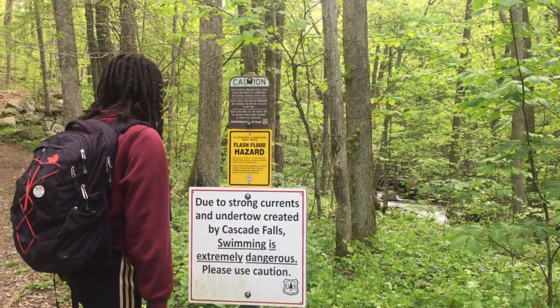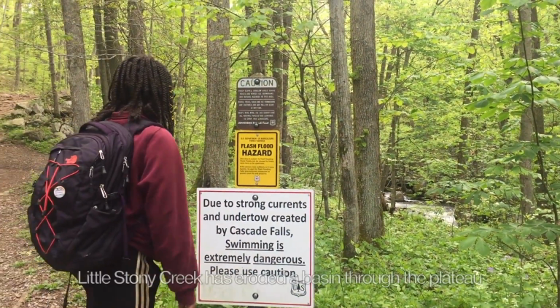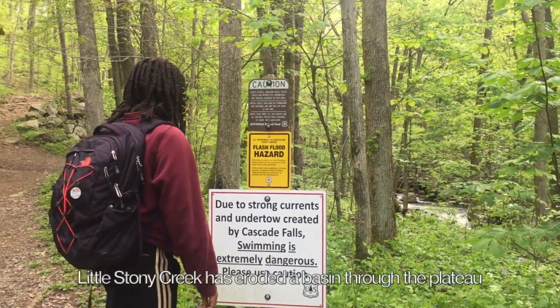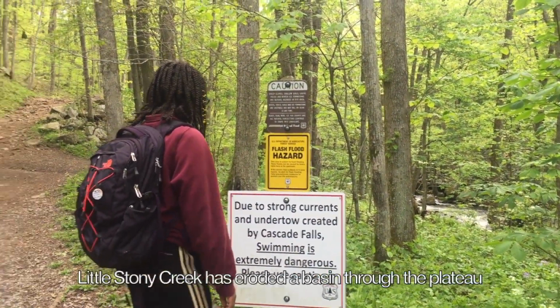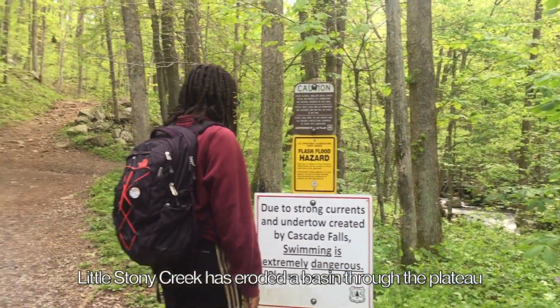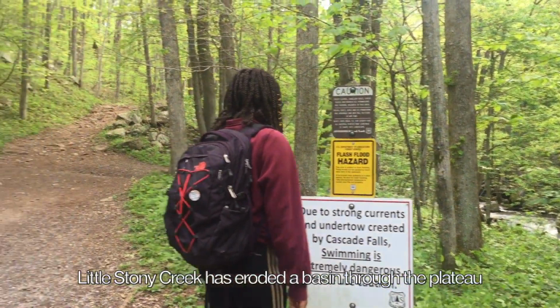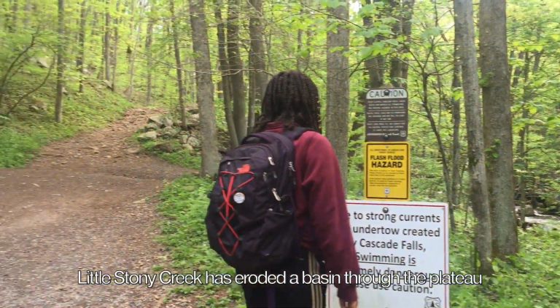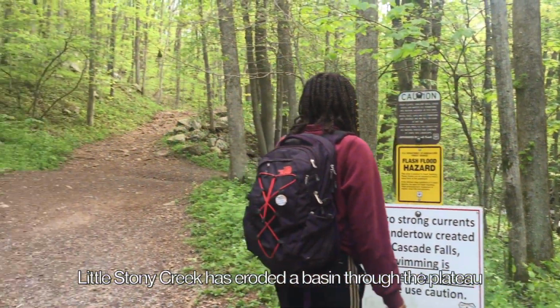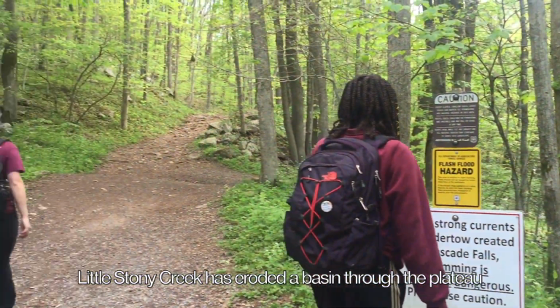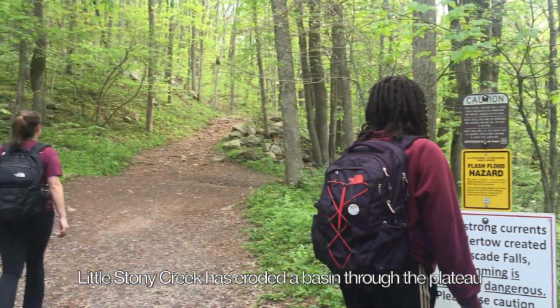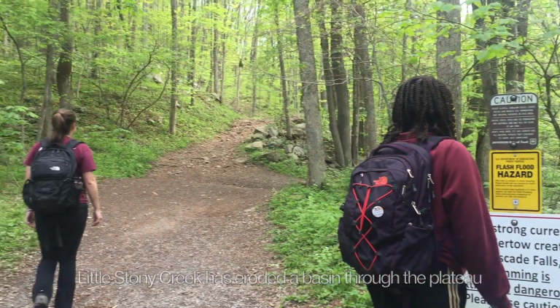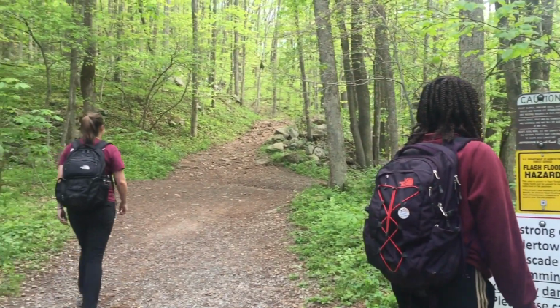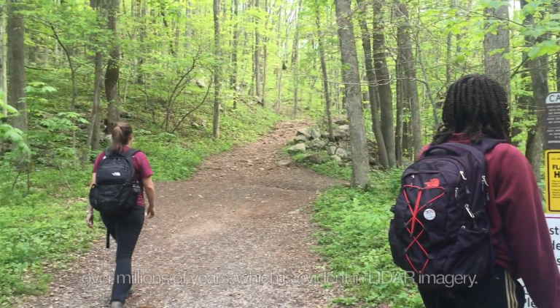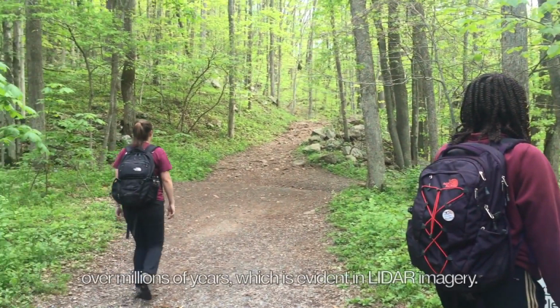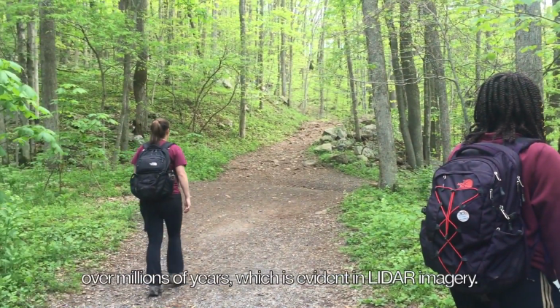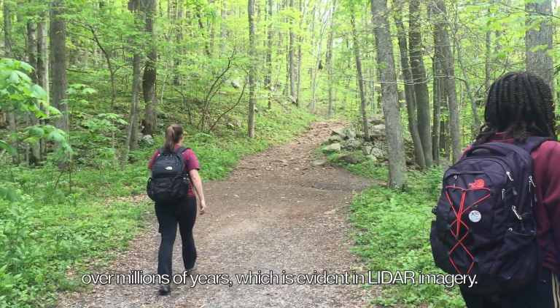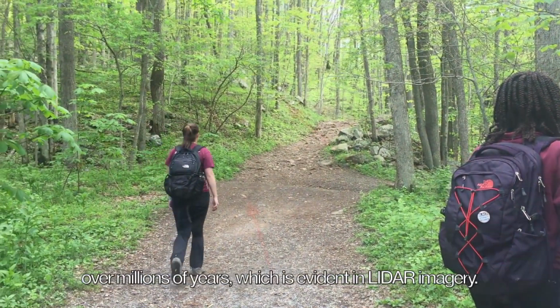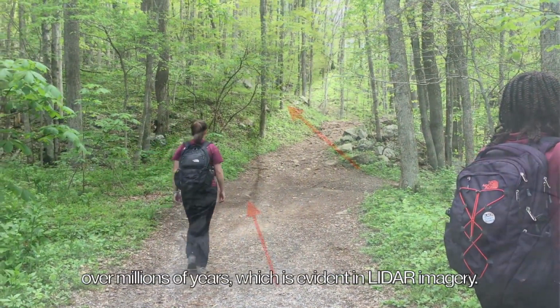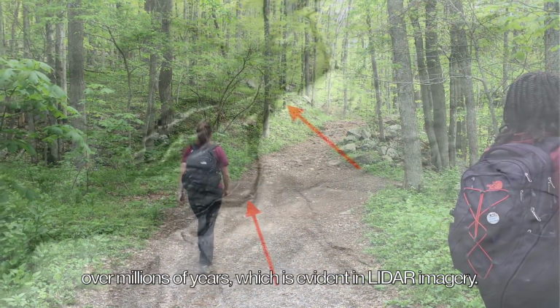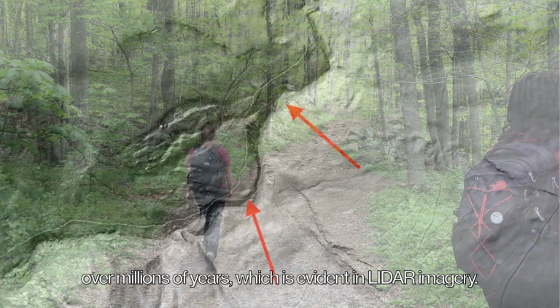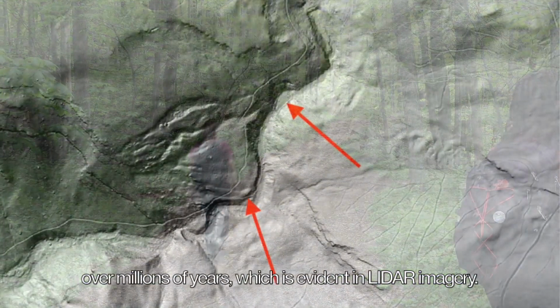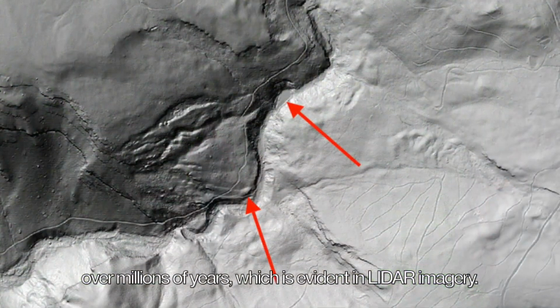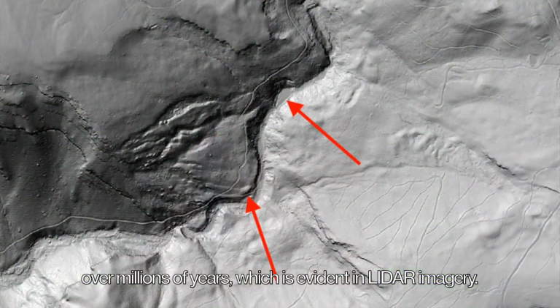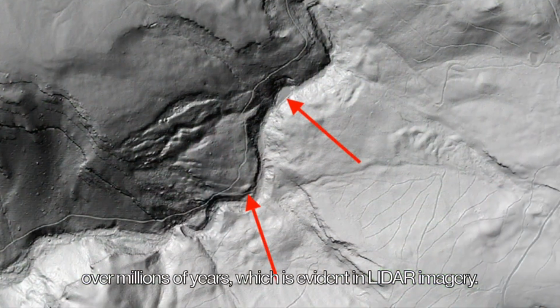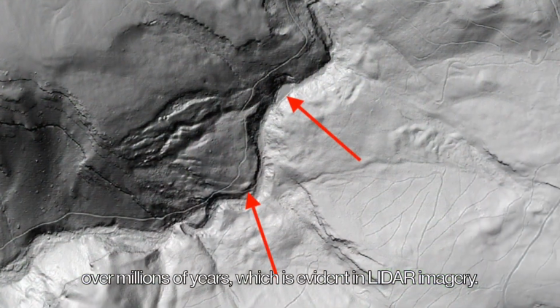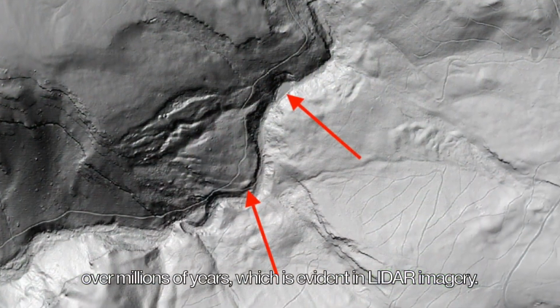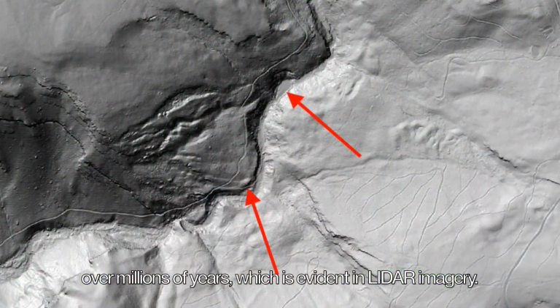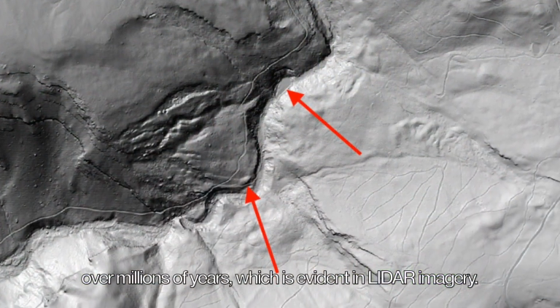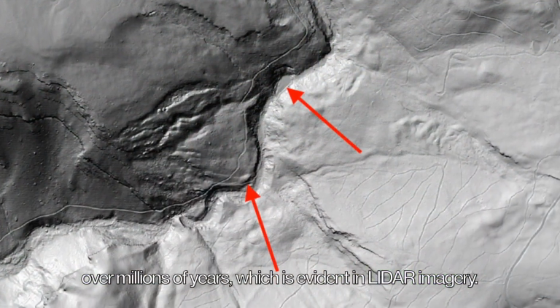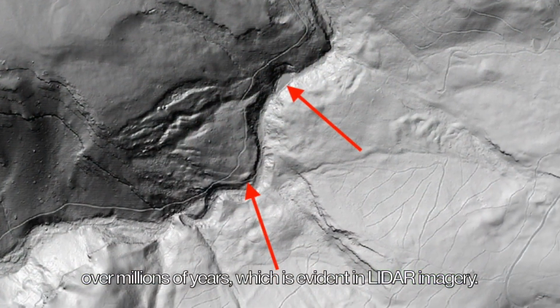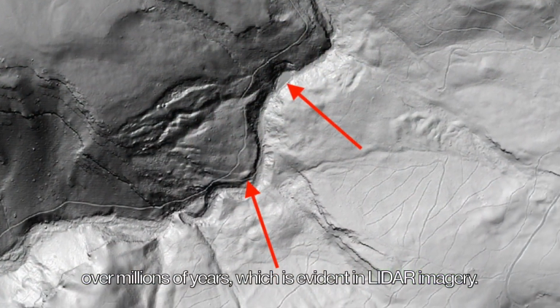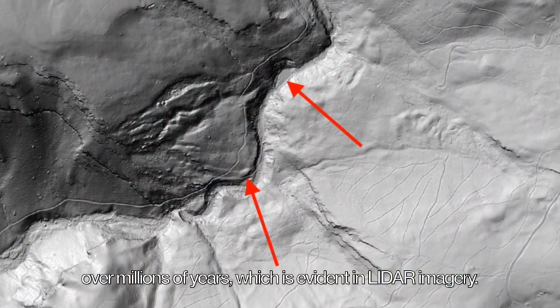Little Stony Creek has eroded a basin through the plateau over millions of years, which is evident in LIDAR imagery.